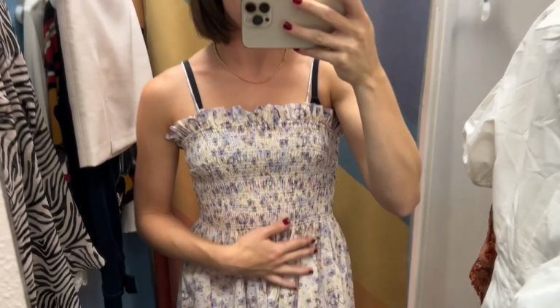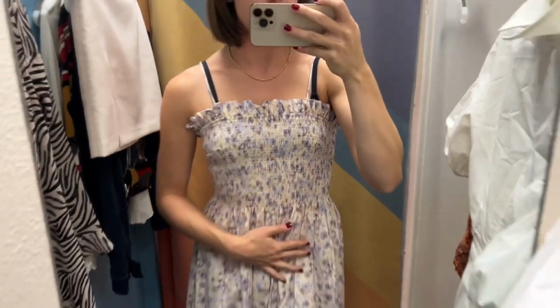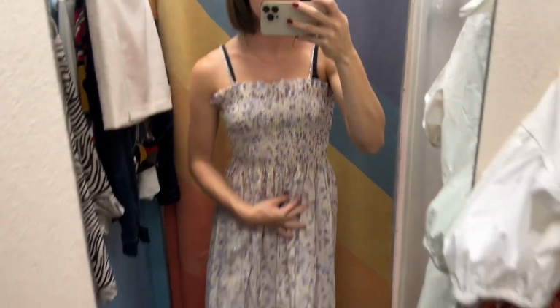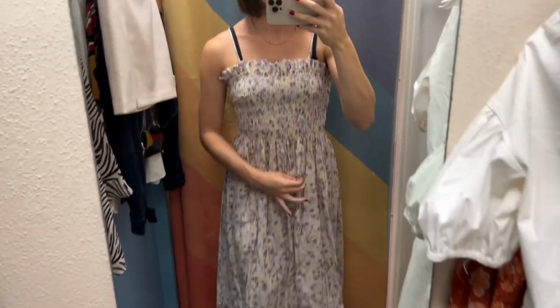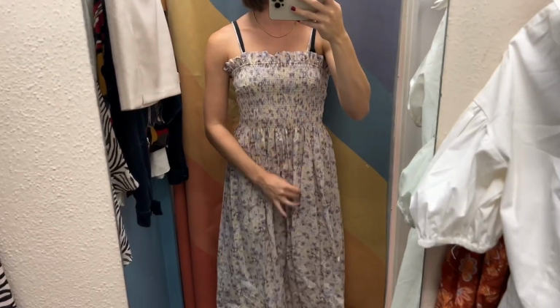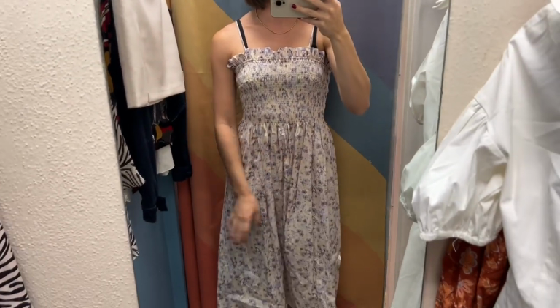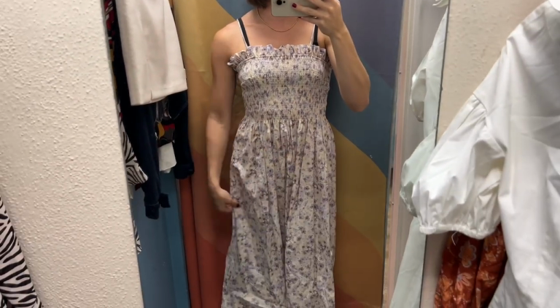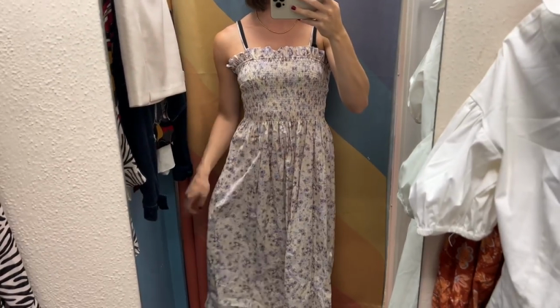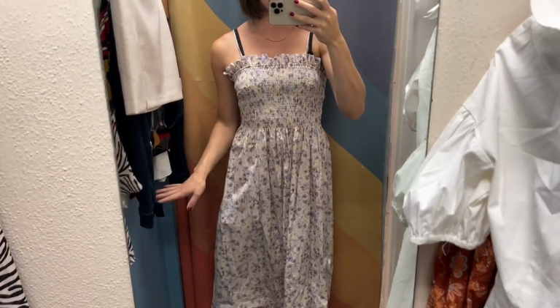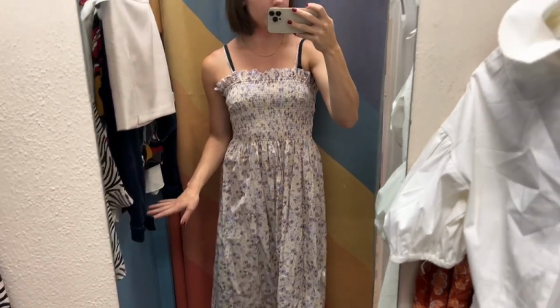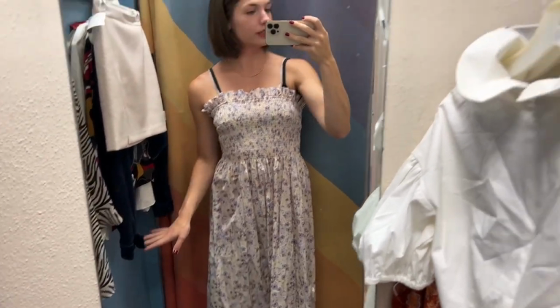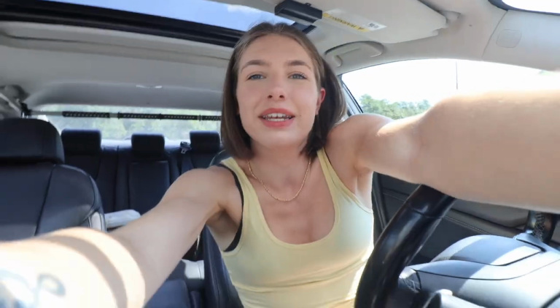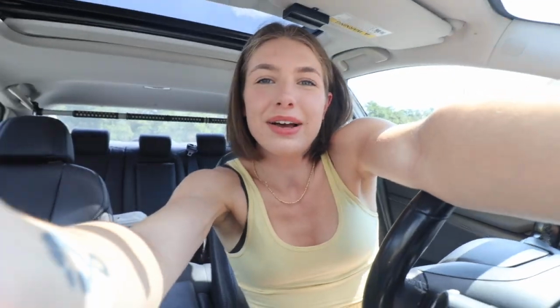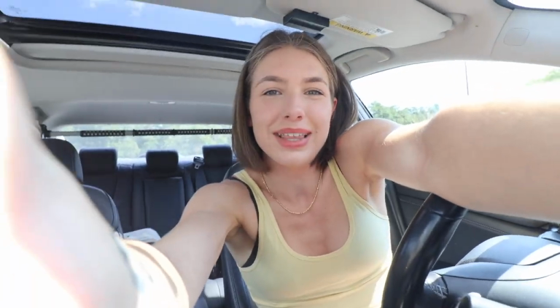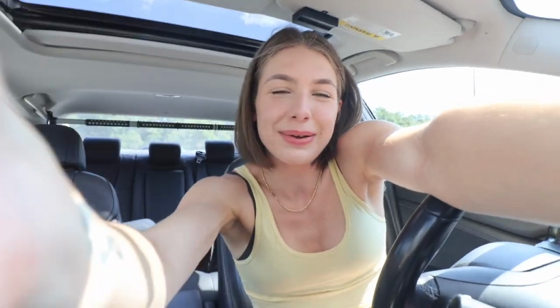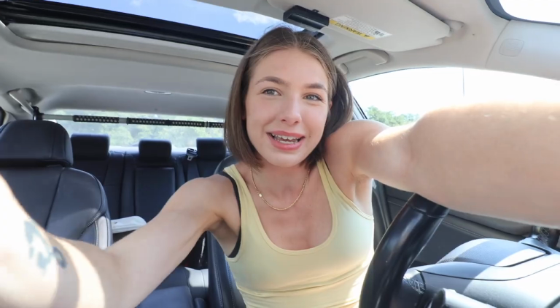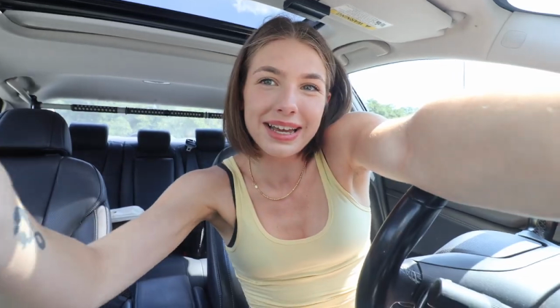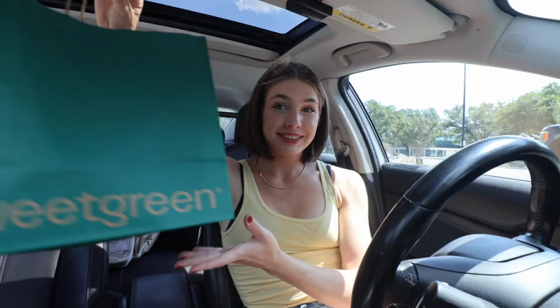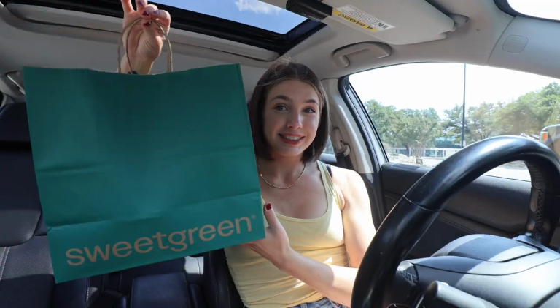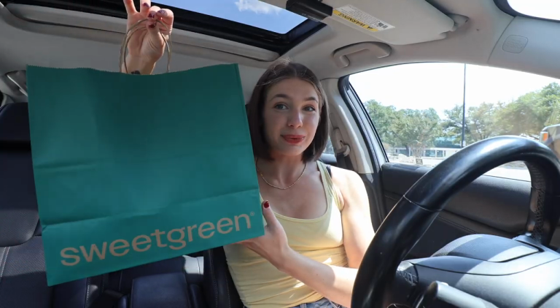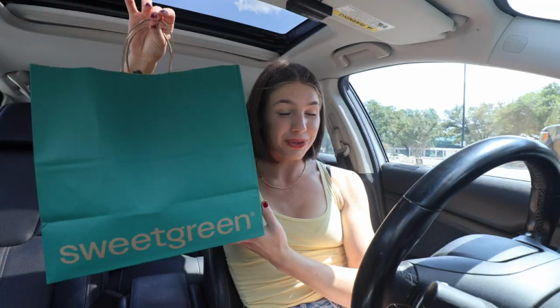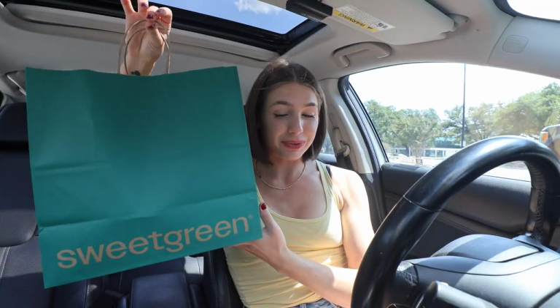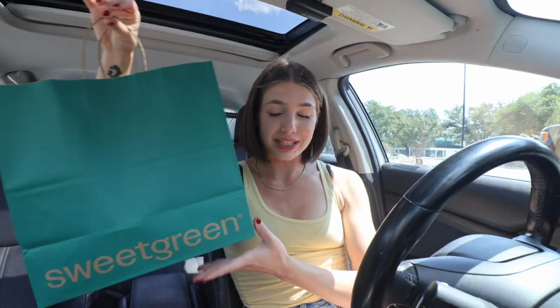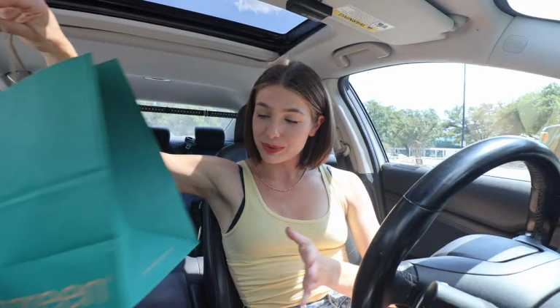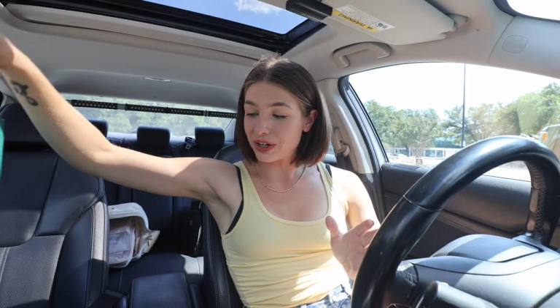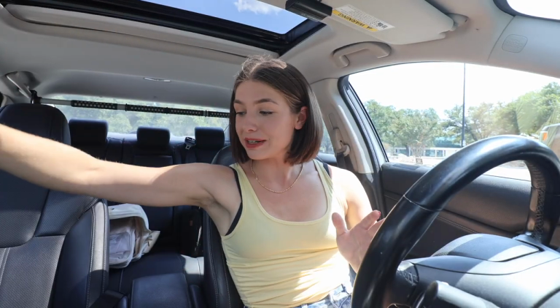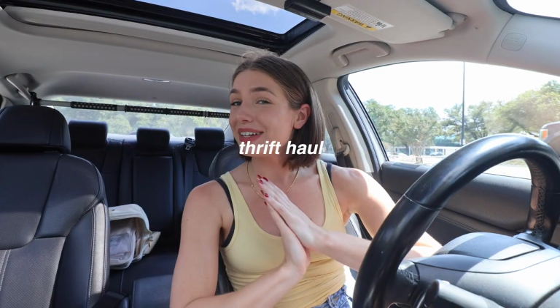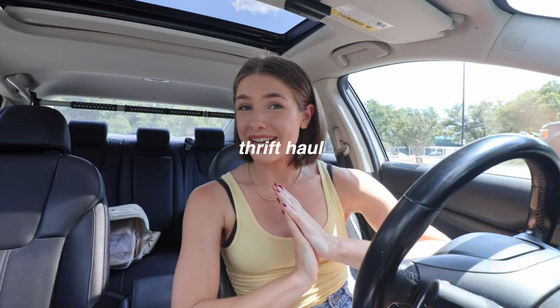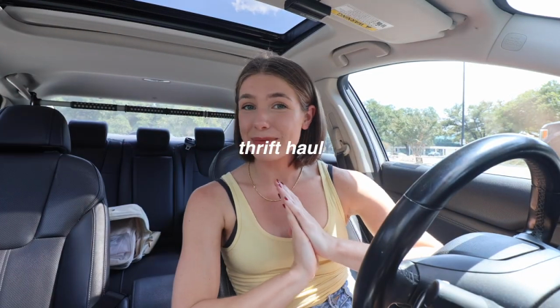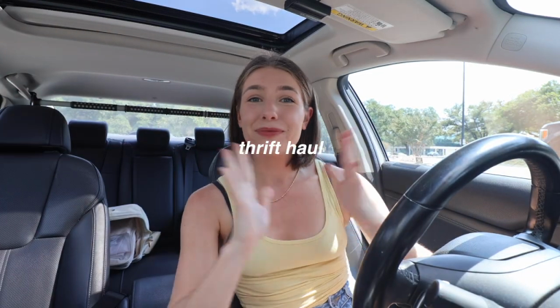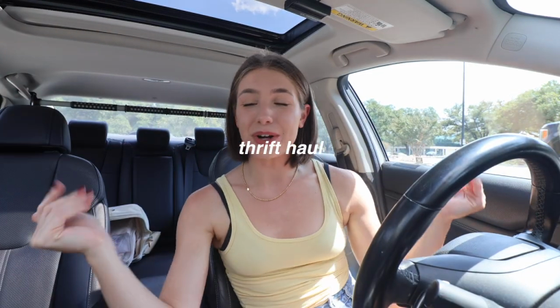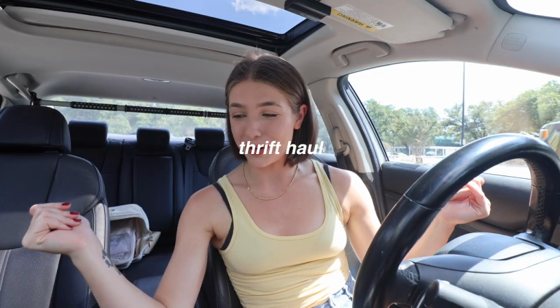I love H&M smock dresses — I already have one, so pretty. I love the pretty floral print. Now that we've refueled with some Sweetgreen, it is time for a haul.